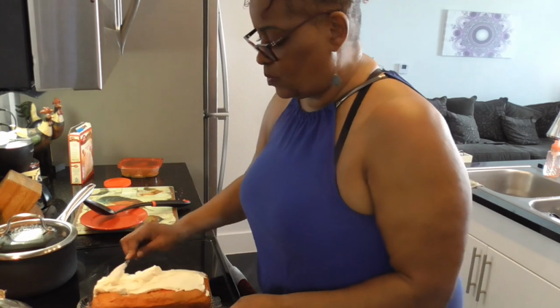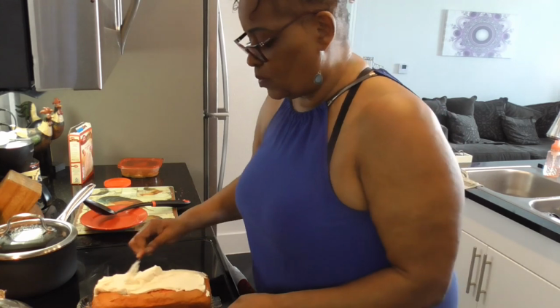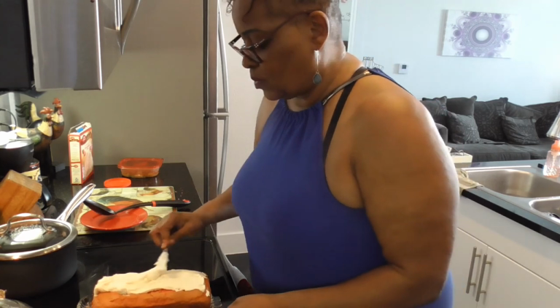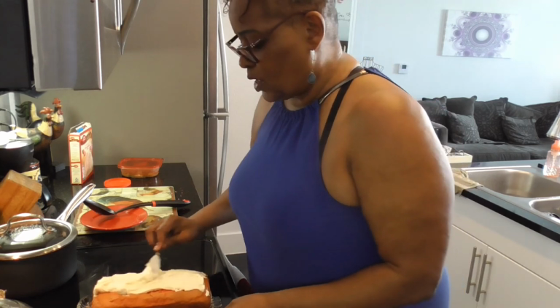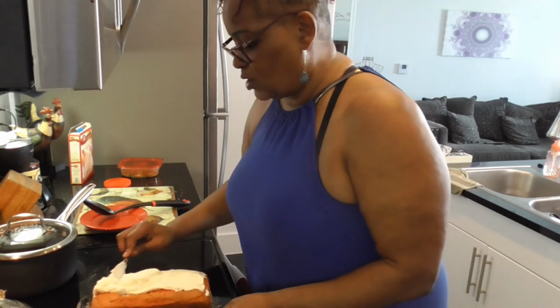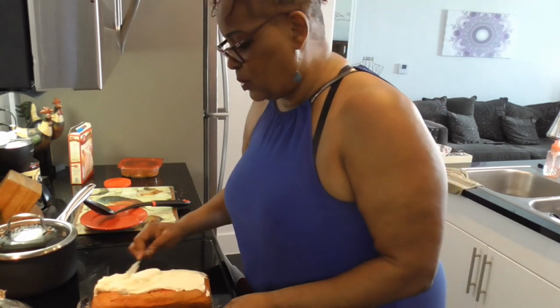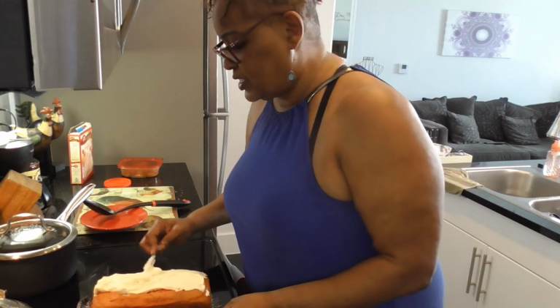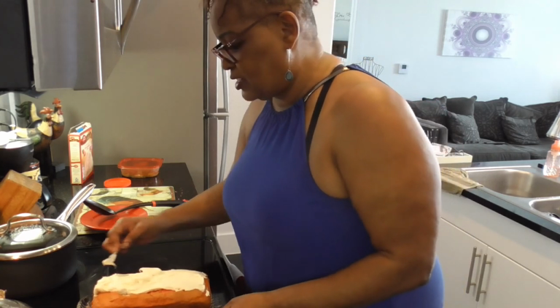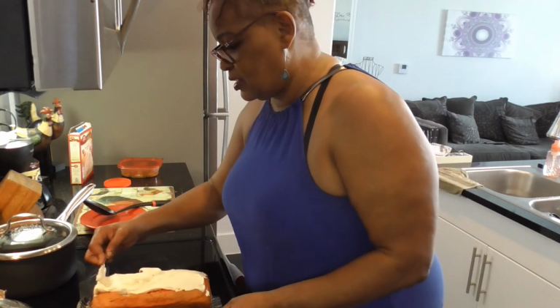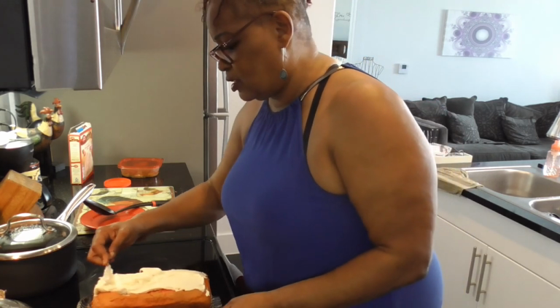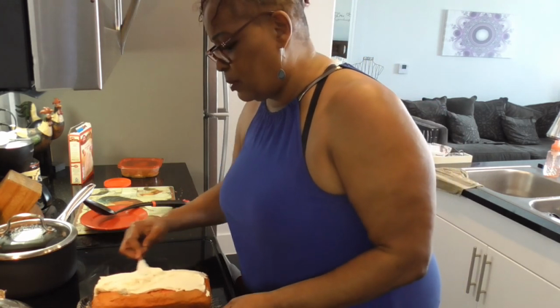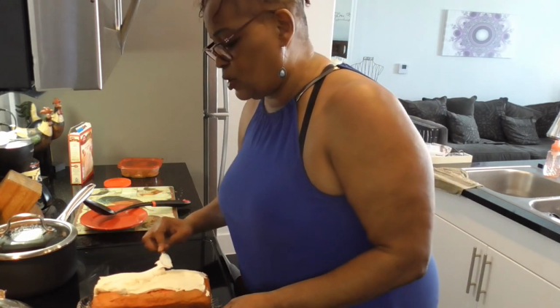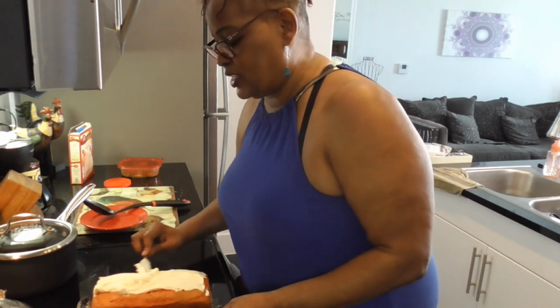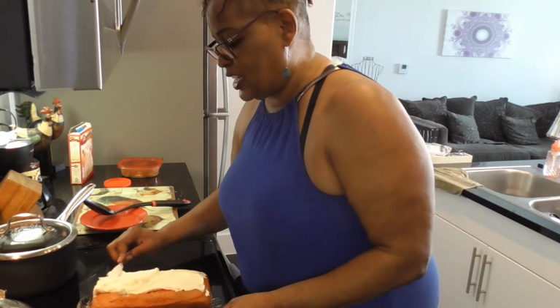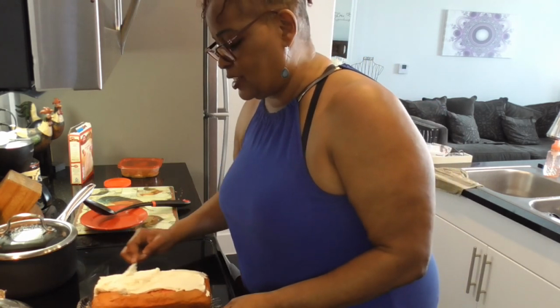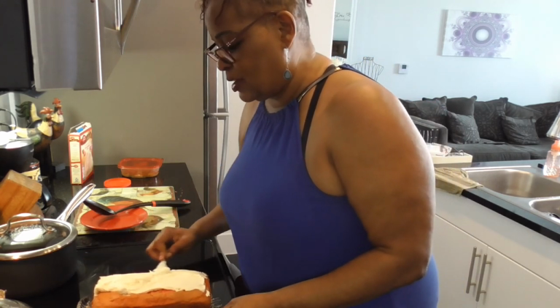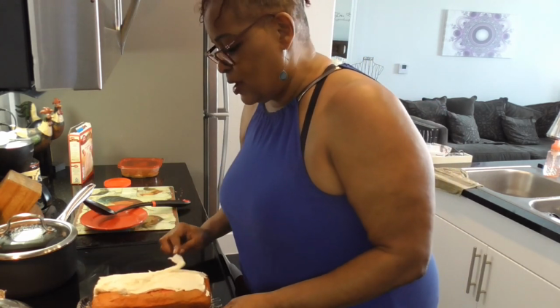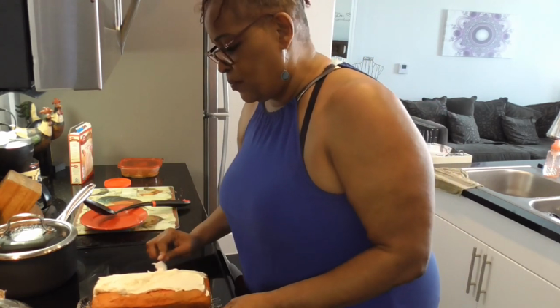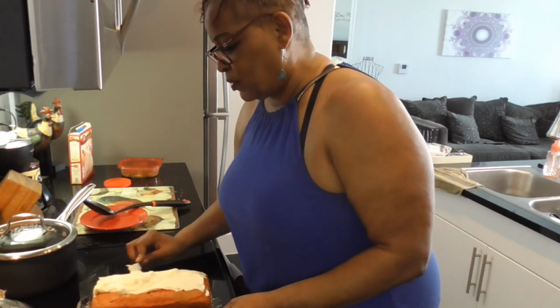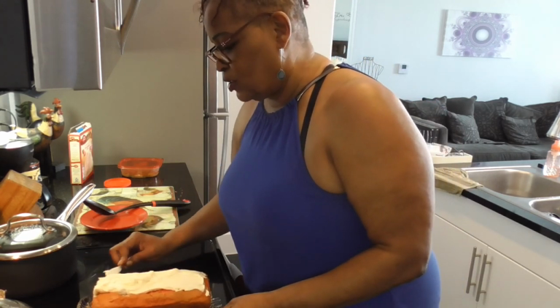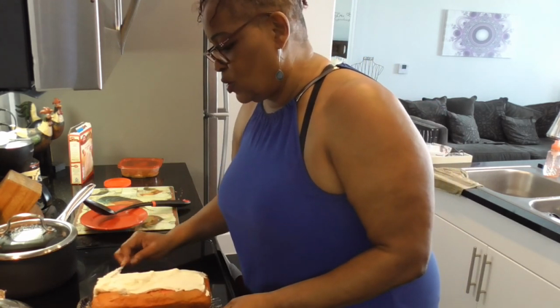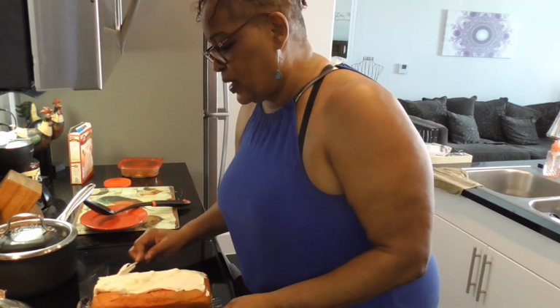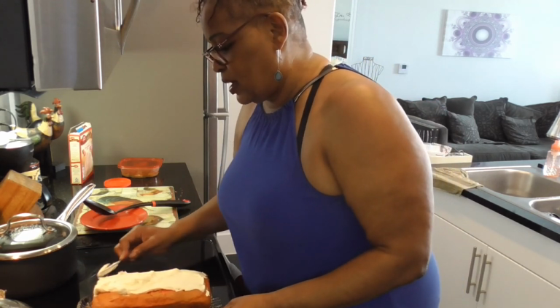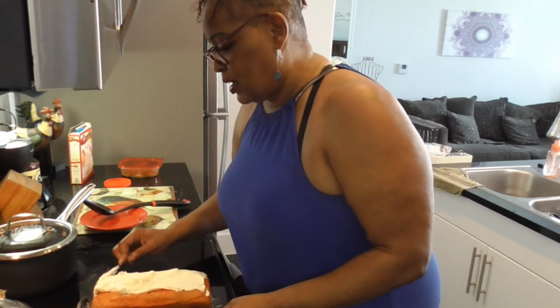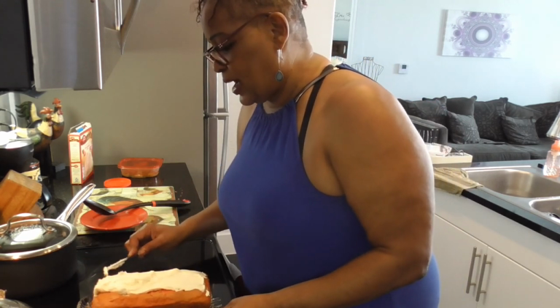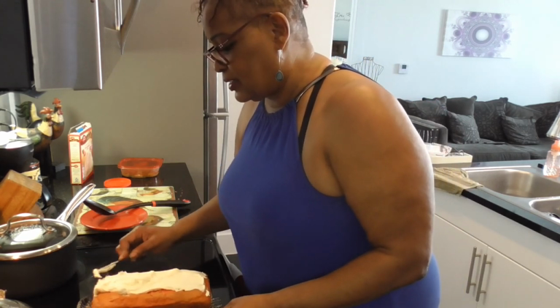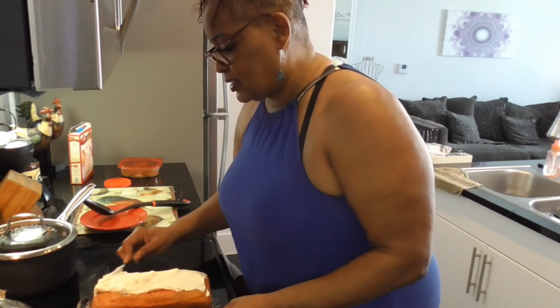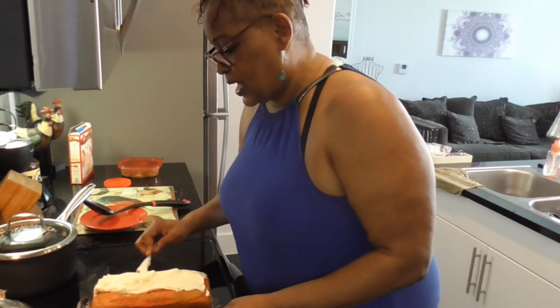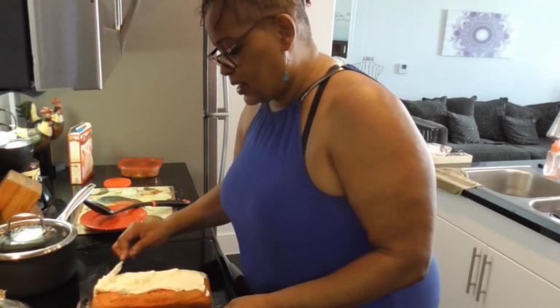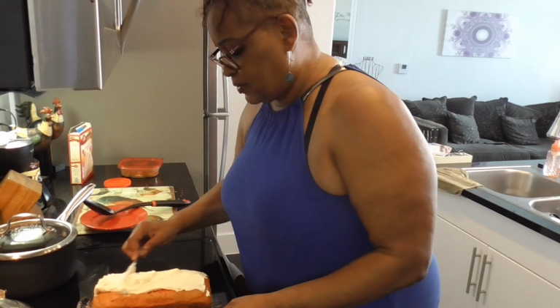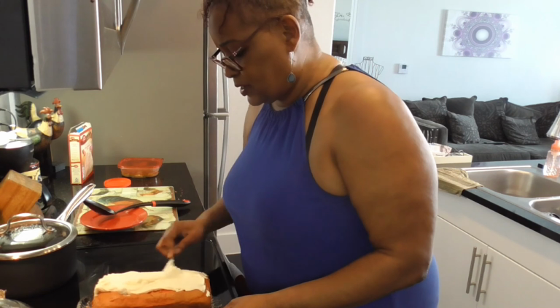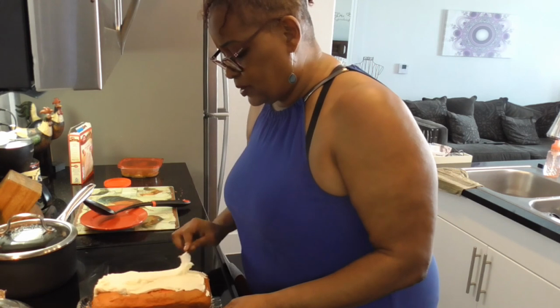Y'all, do we season — I mean, do we ice the side of it too?